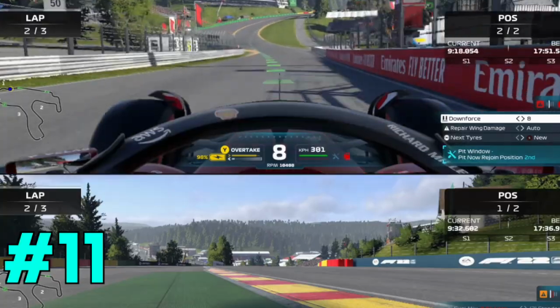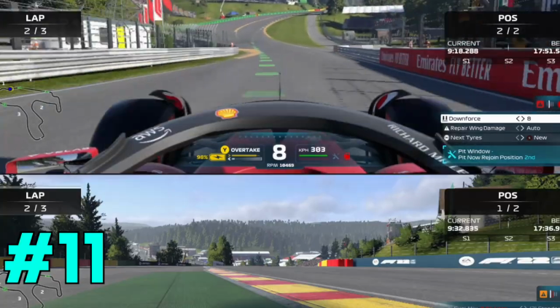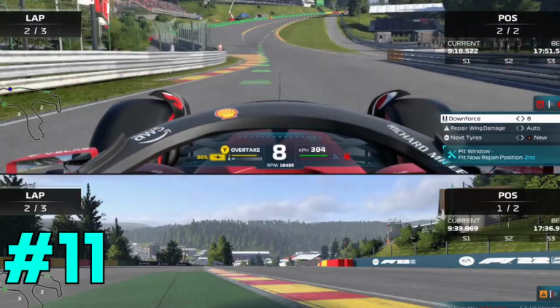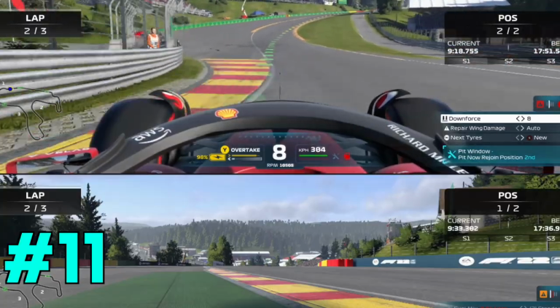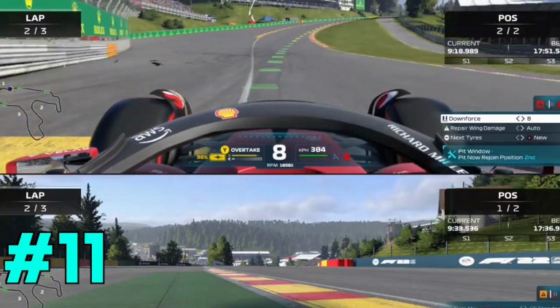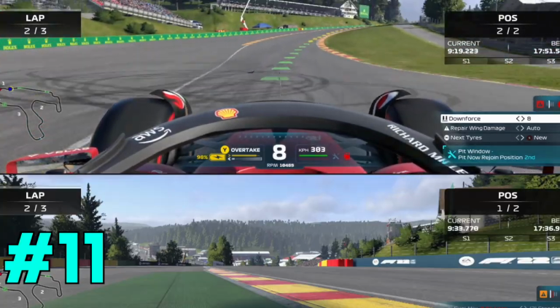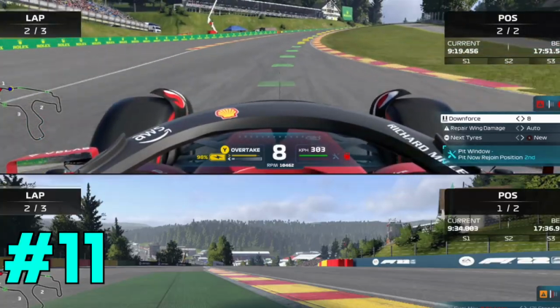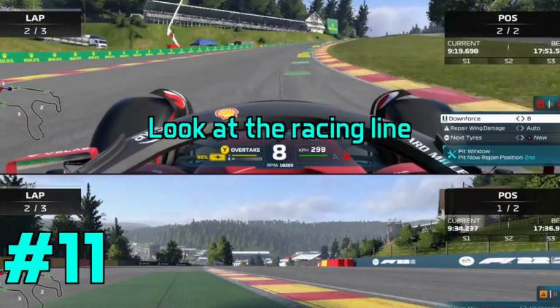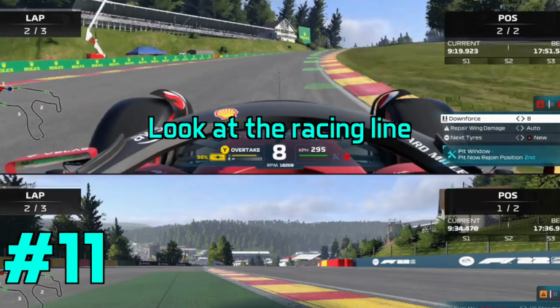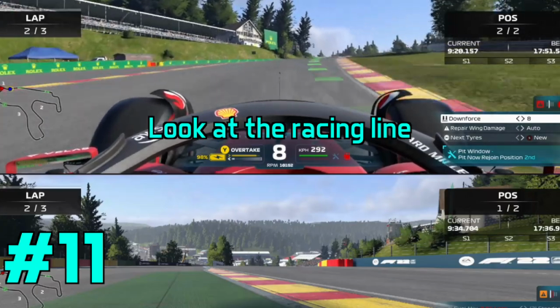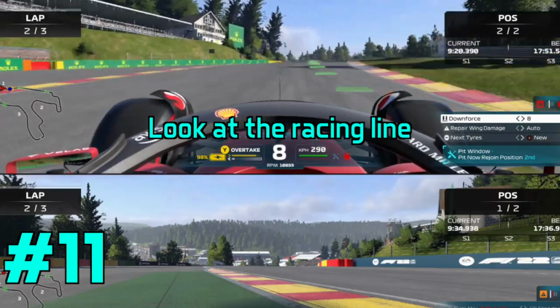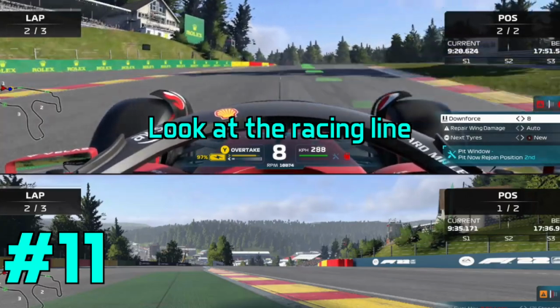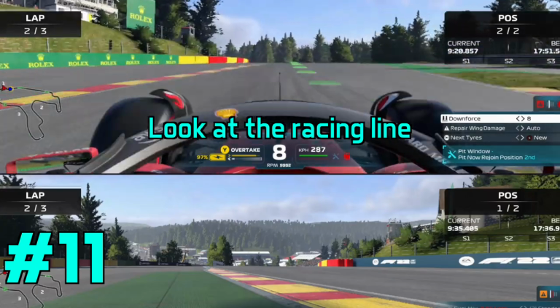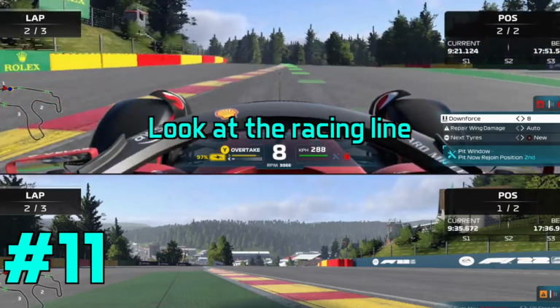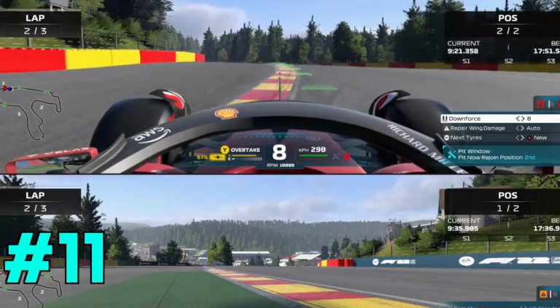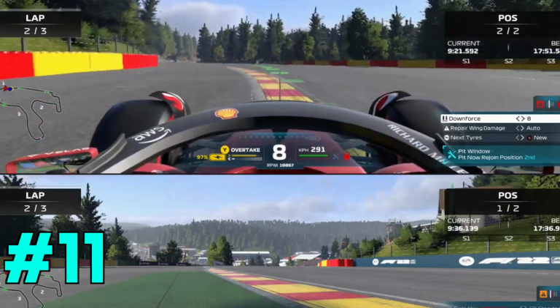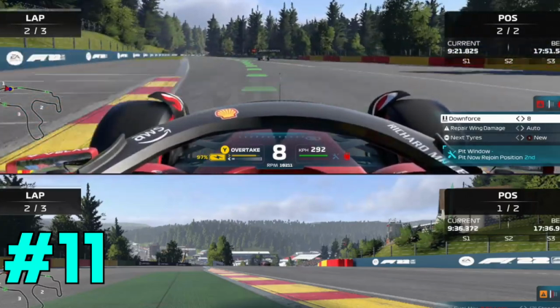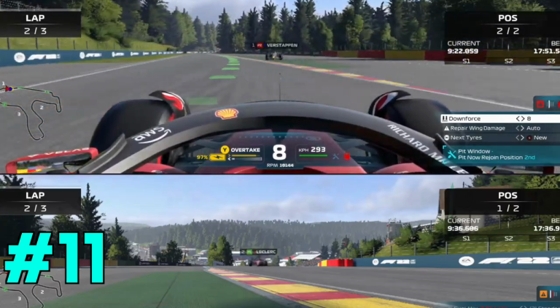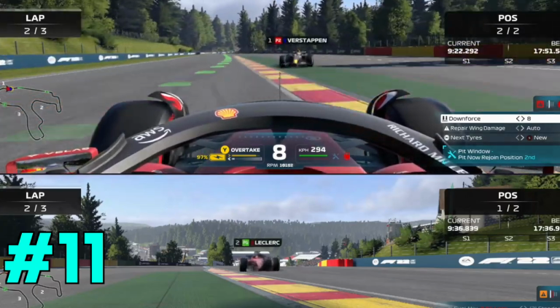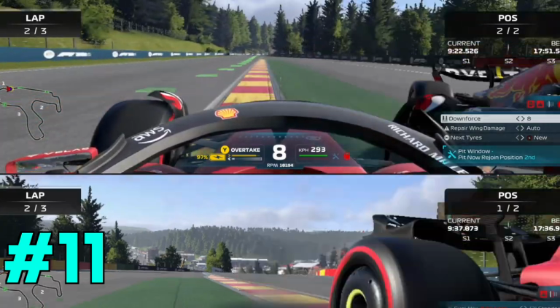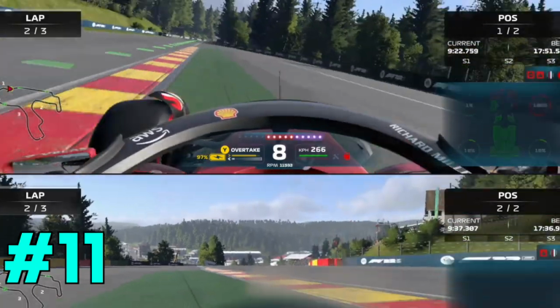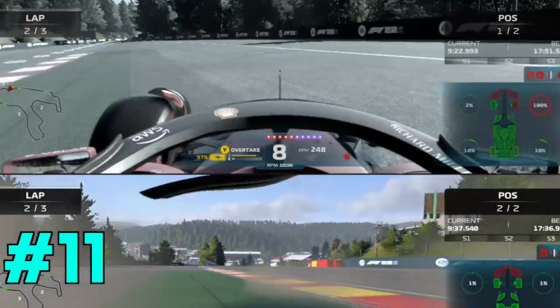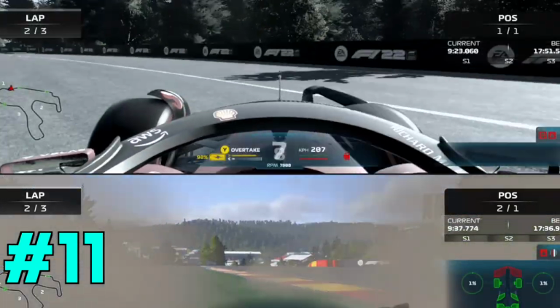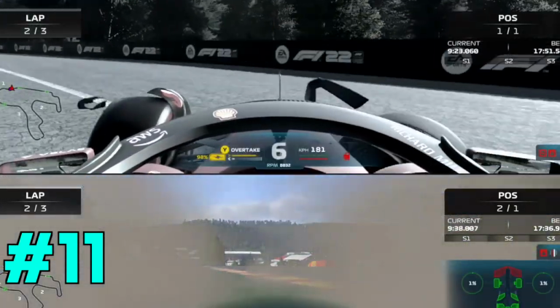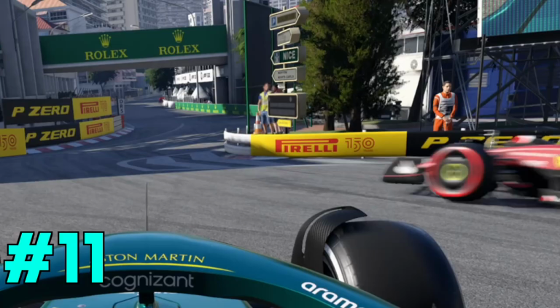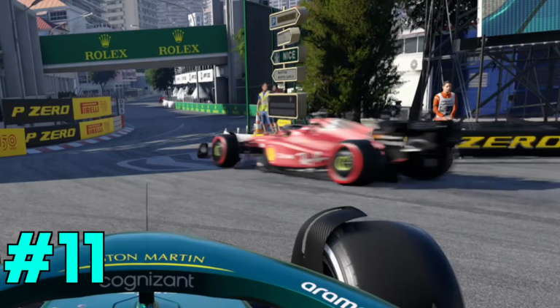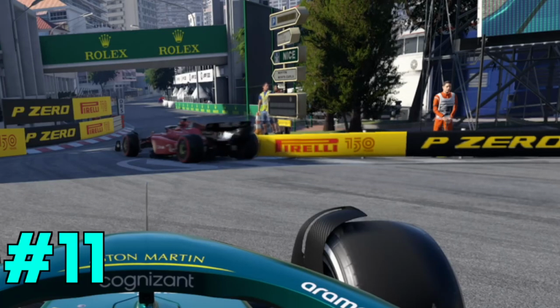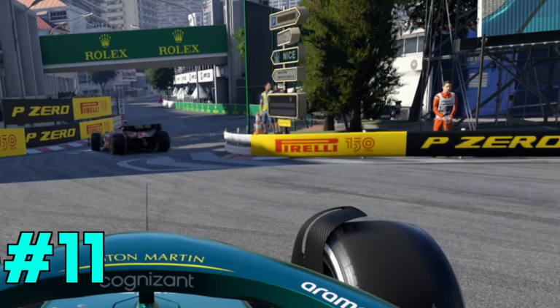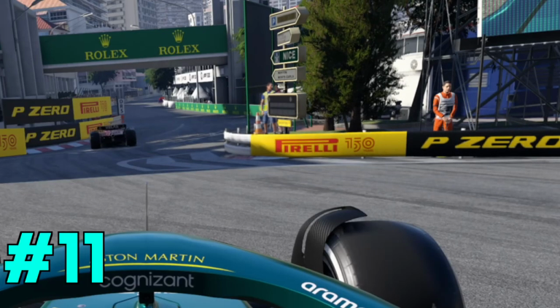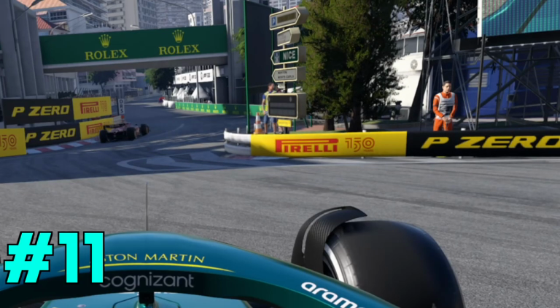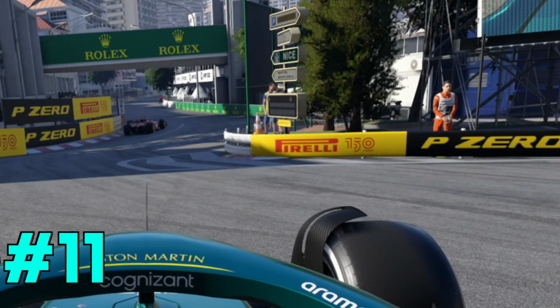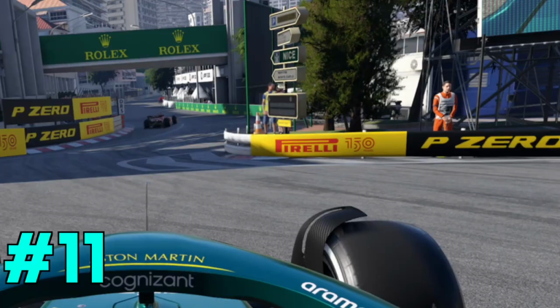Make sure to use the full width of the track when taking corners so you can carry more speed through the corners overall and therefore have a faster lap time.